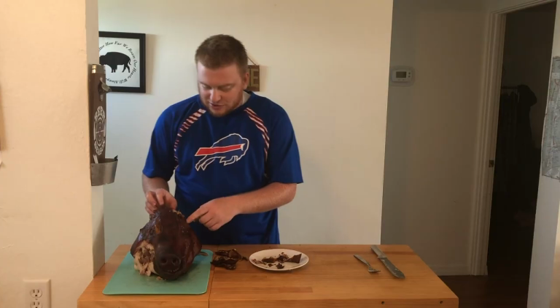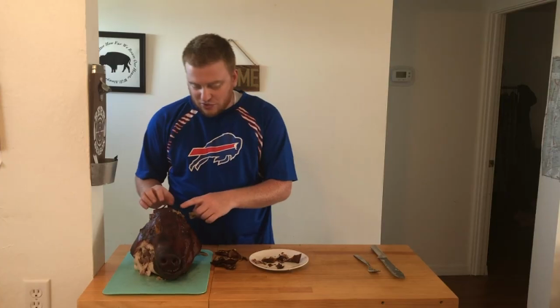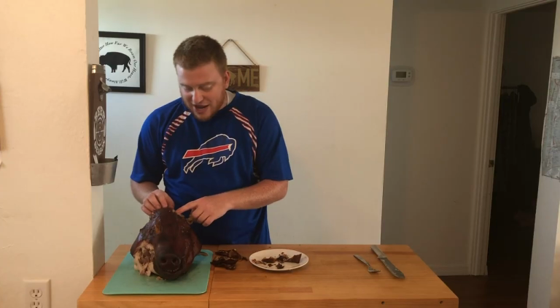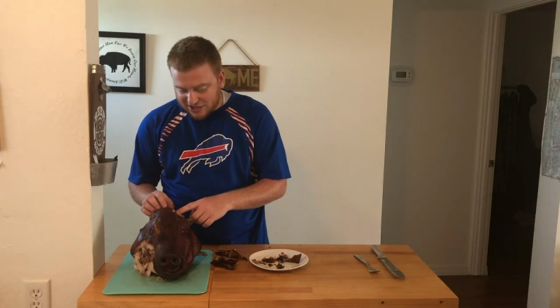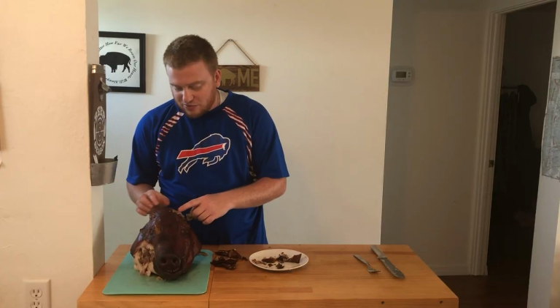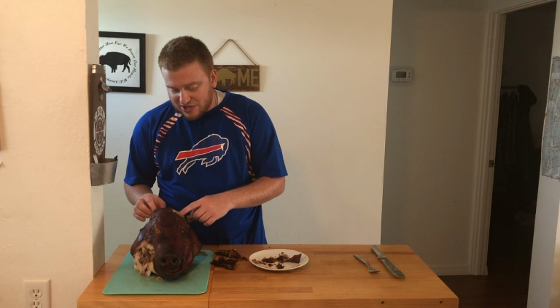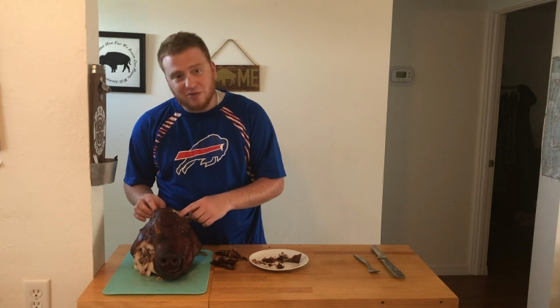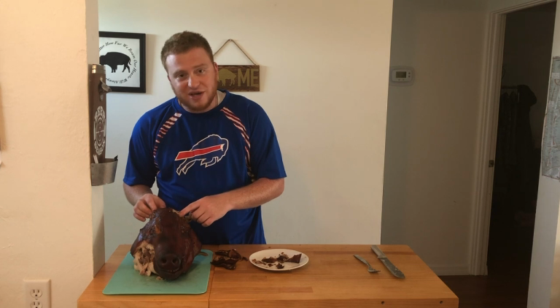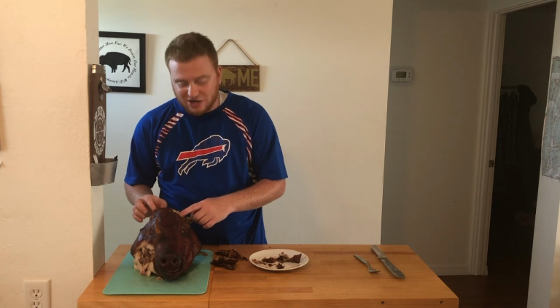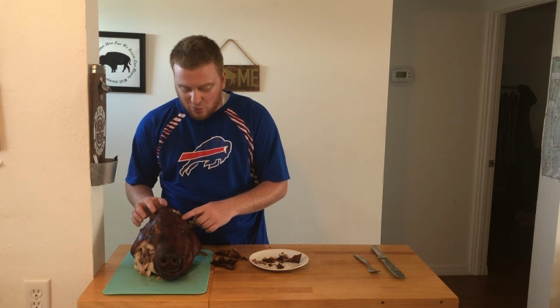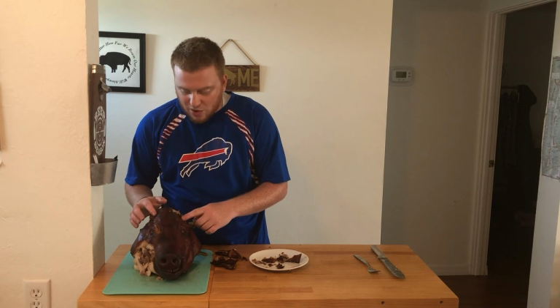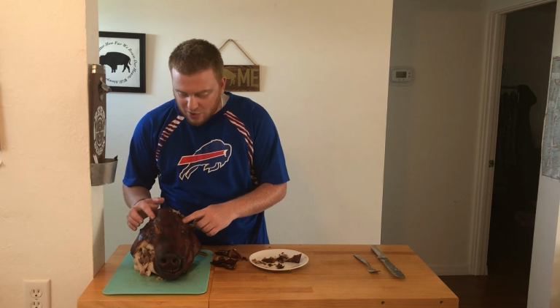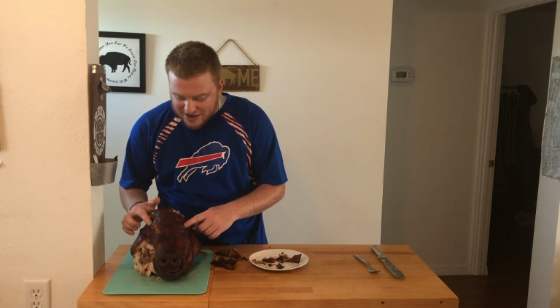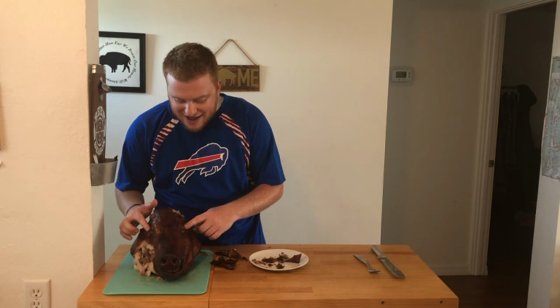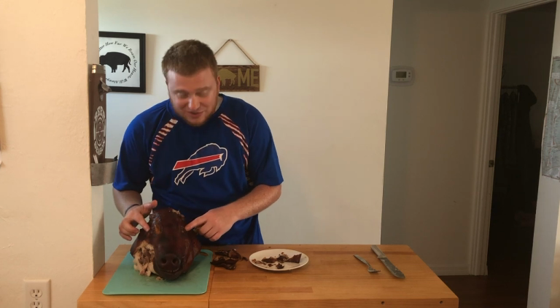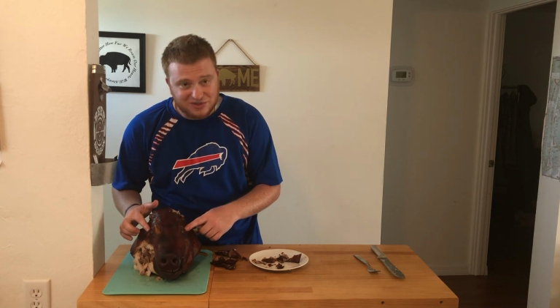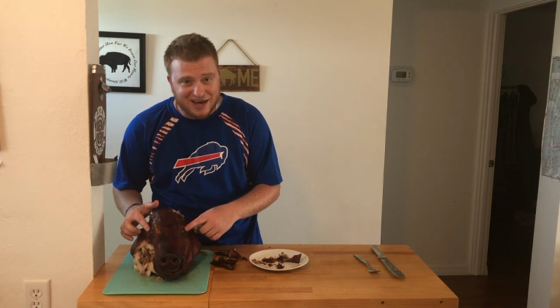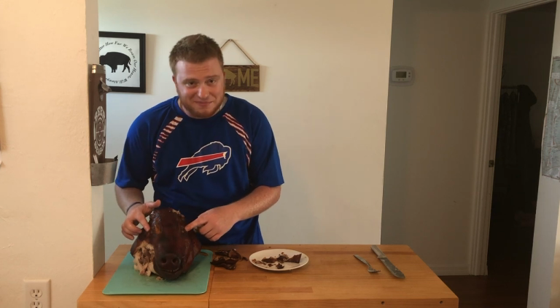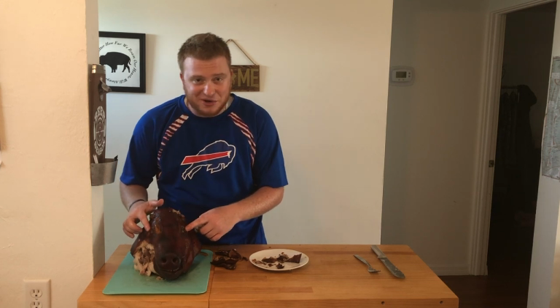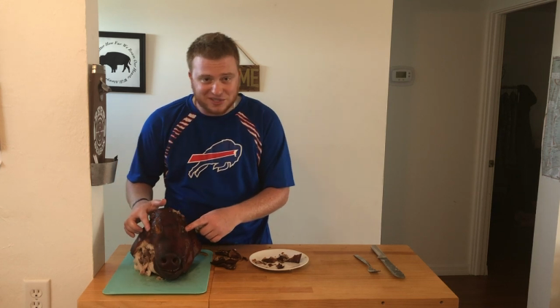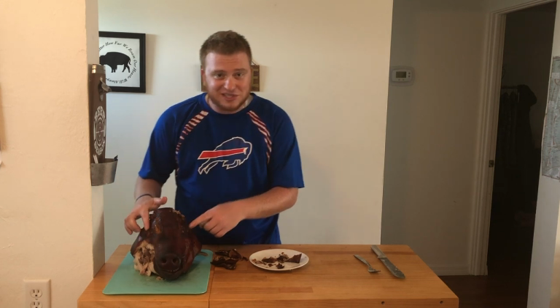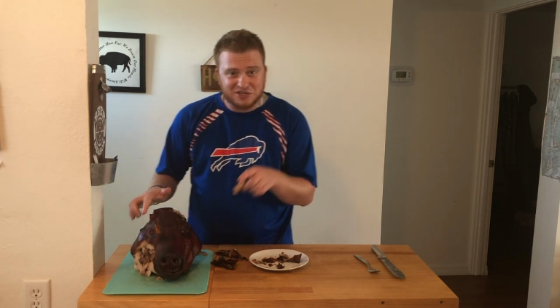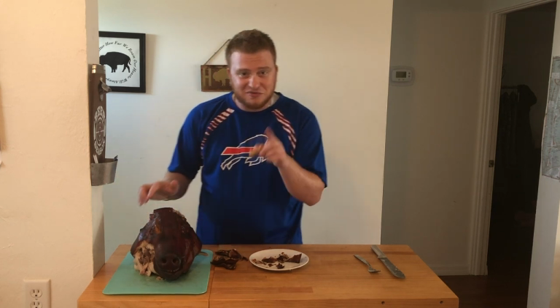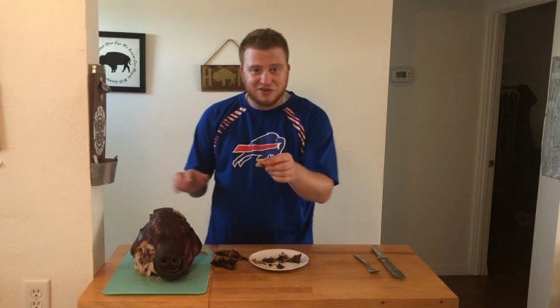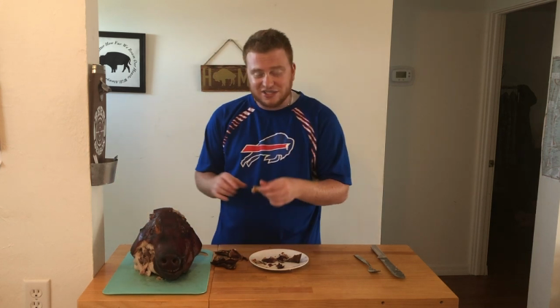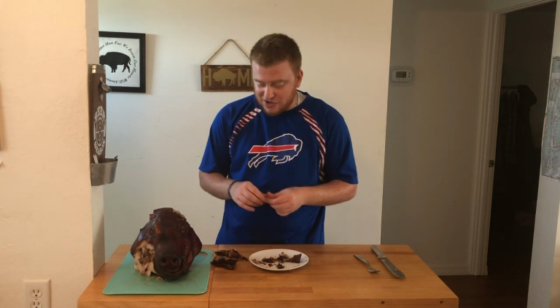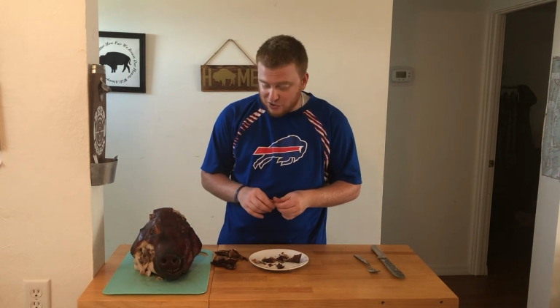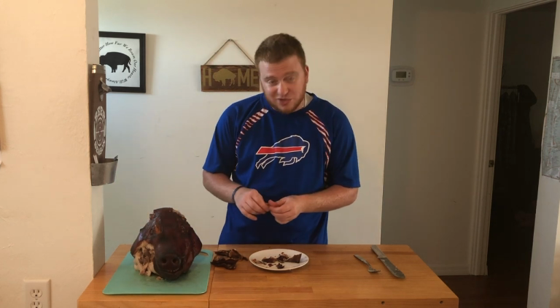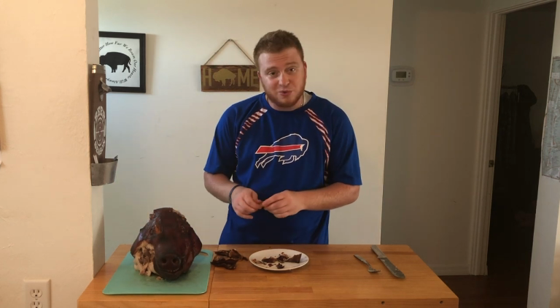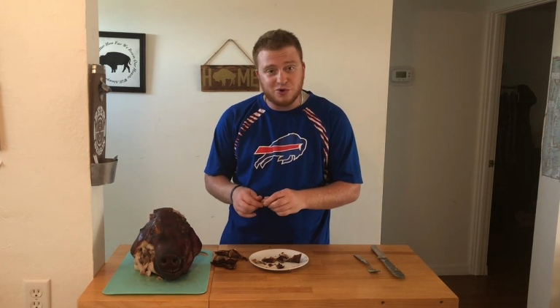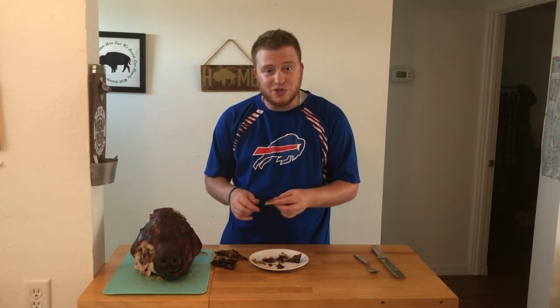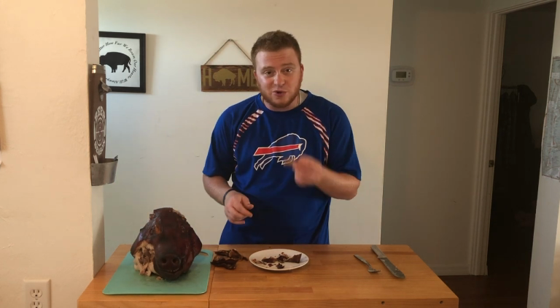So next we did our pig ears, and we're working our way down to the eyeballs. Stay tuned for the next video — we'll see what we're doing with those.